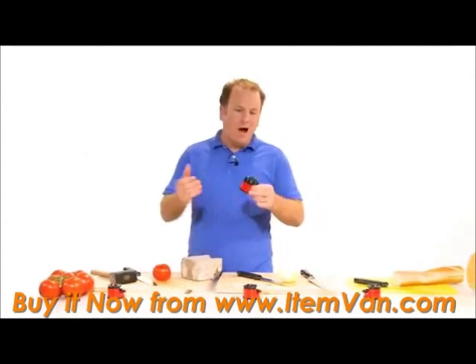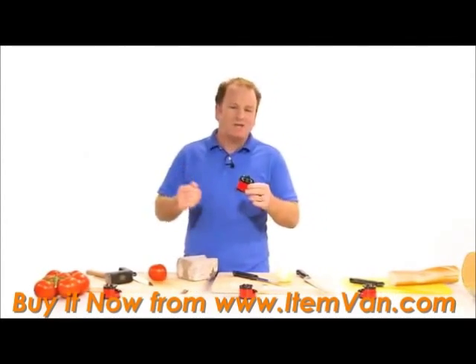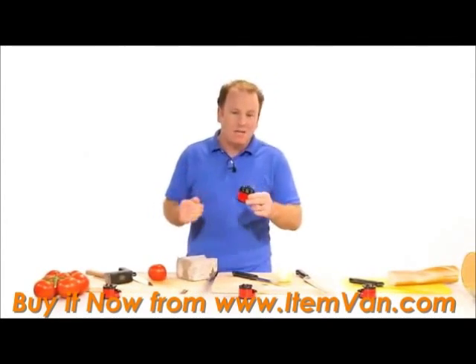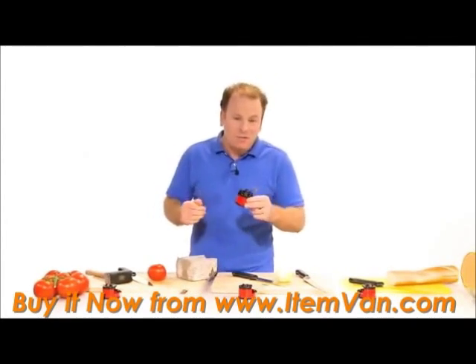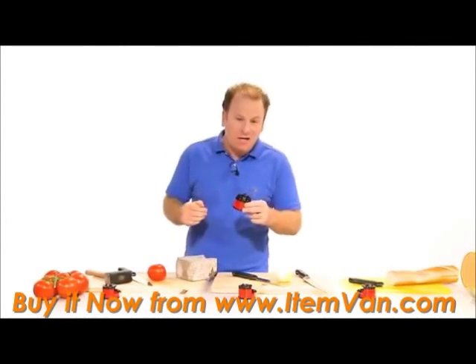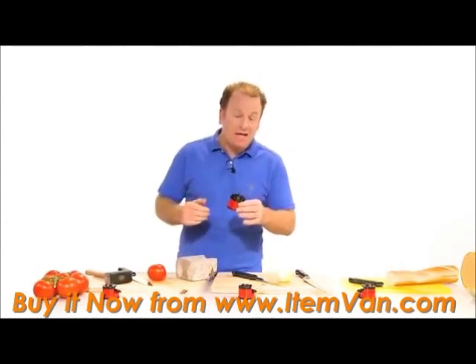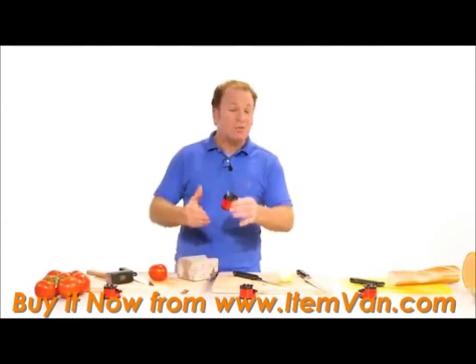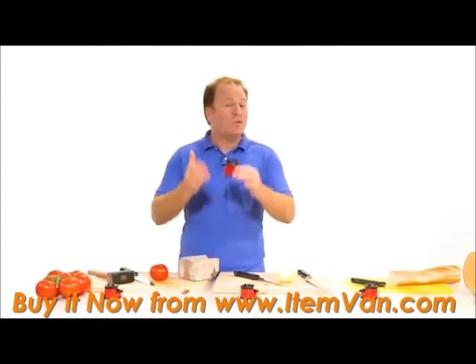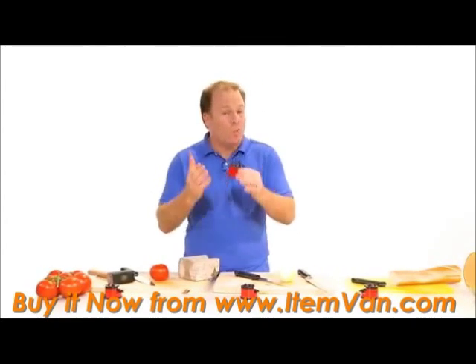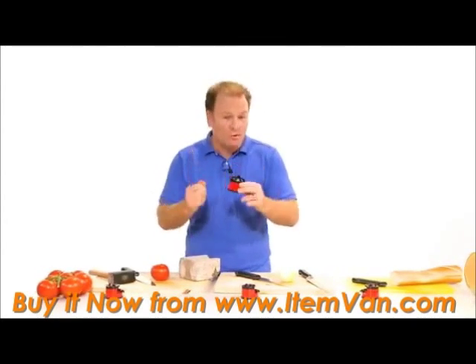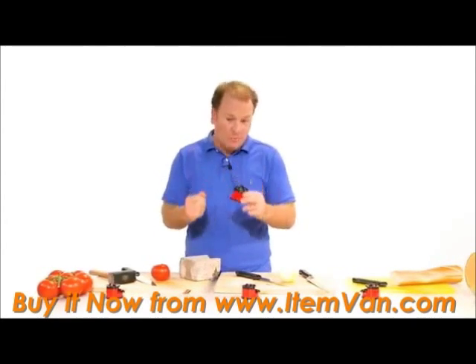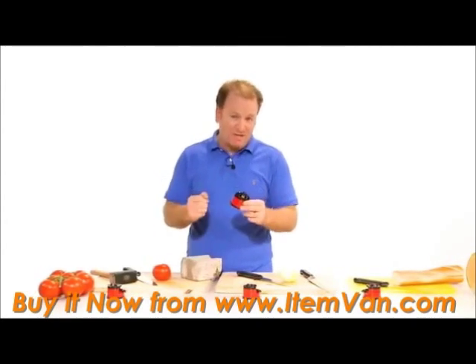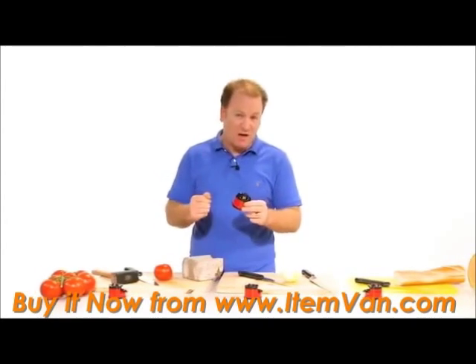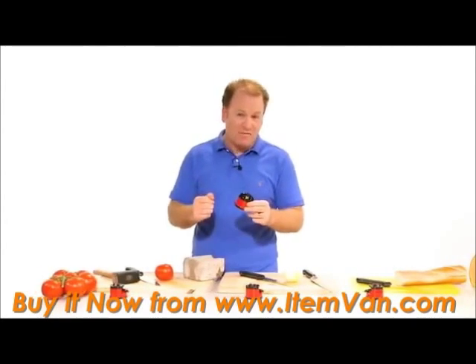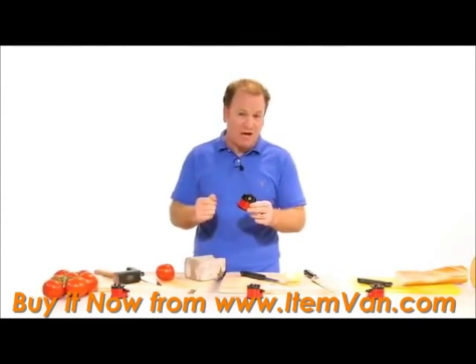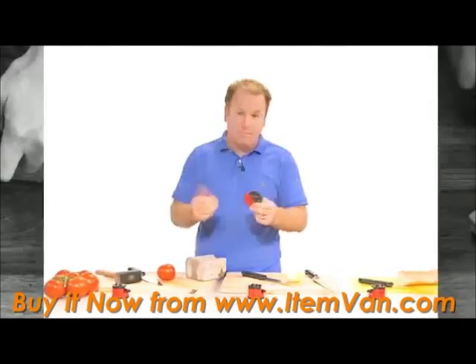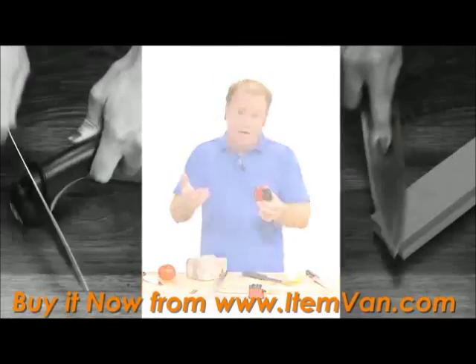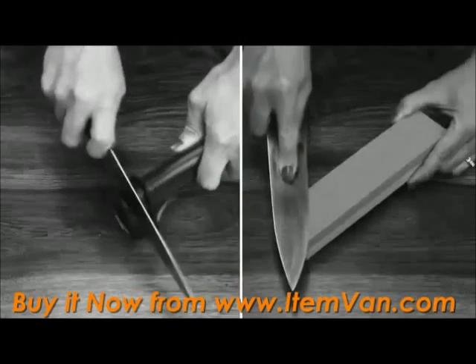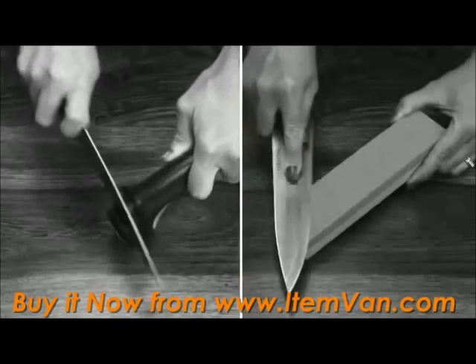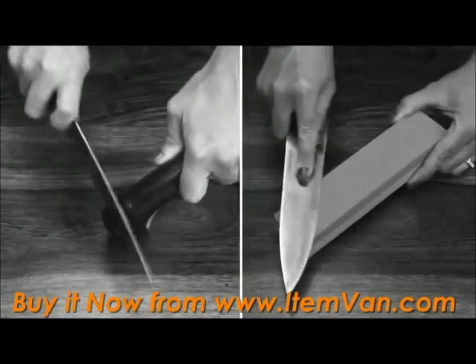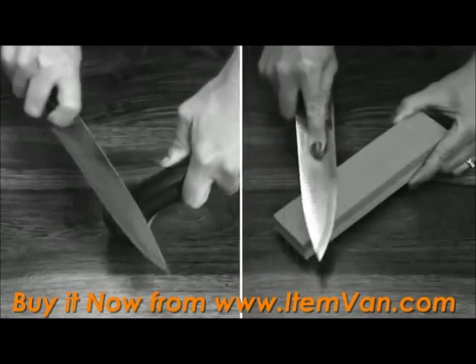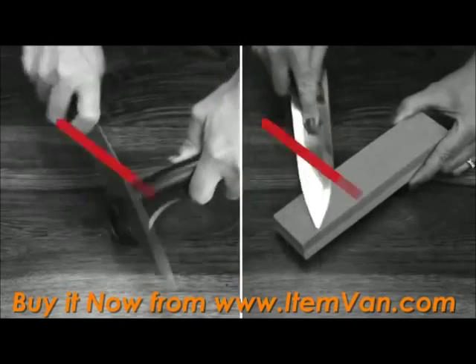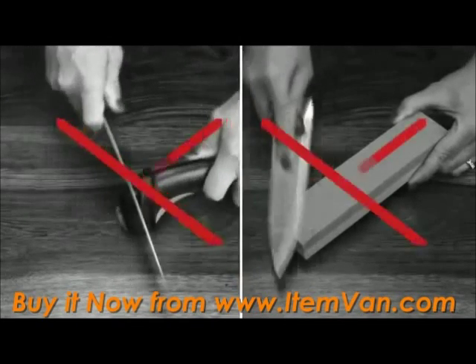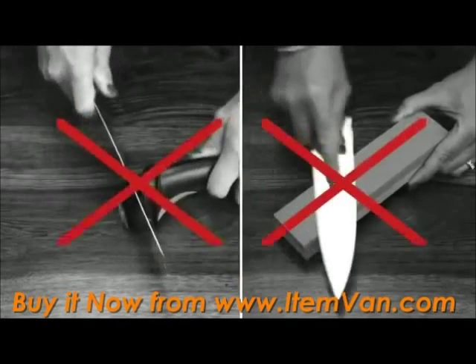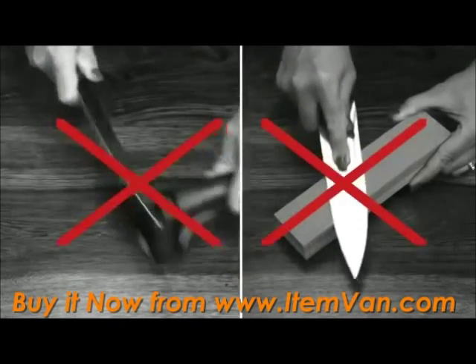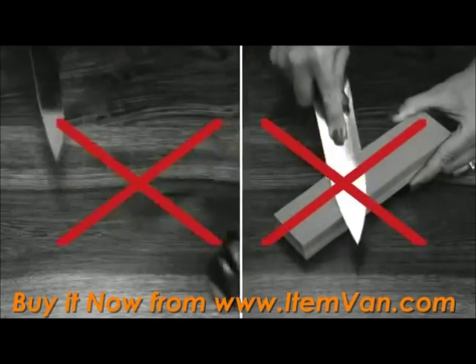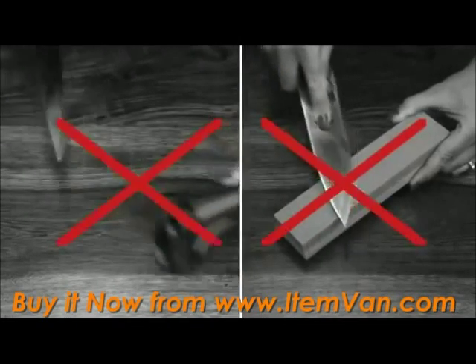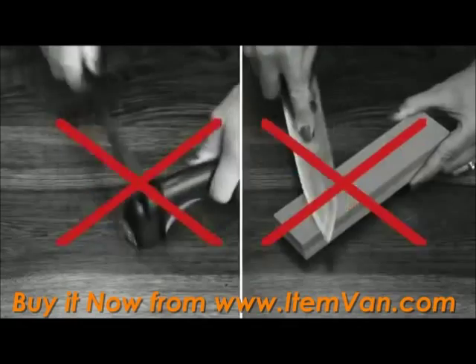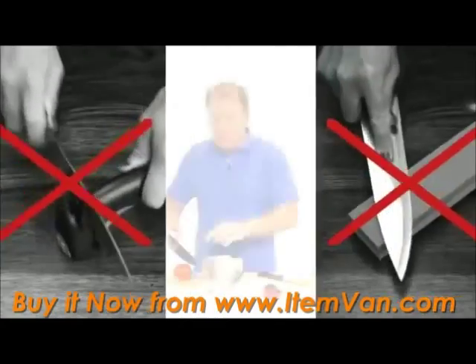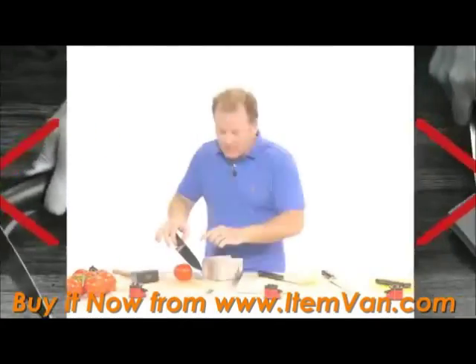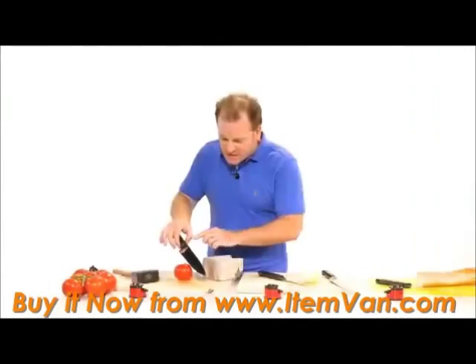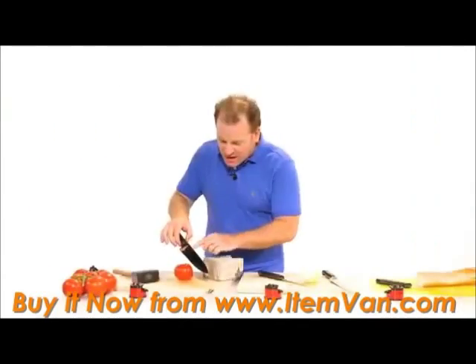Hi, James Sheeney here with the world's best knife sharpener. Forget sharpening knives the old way. Have a look at this.